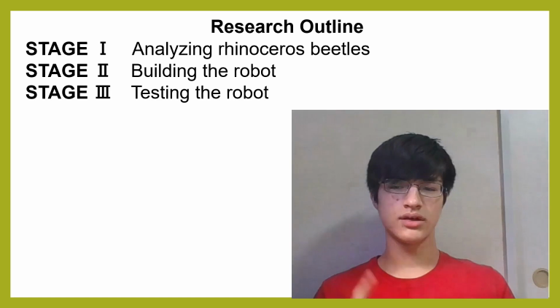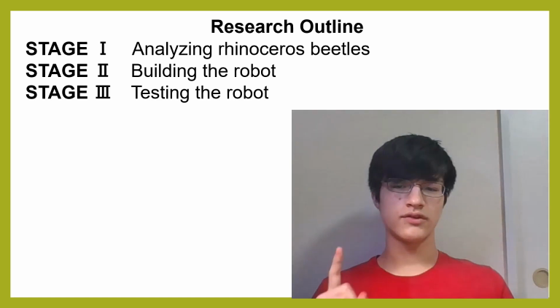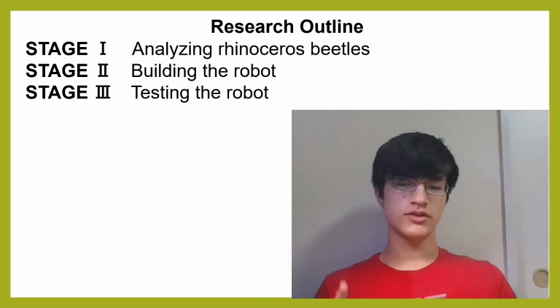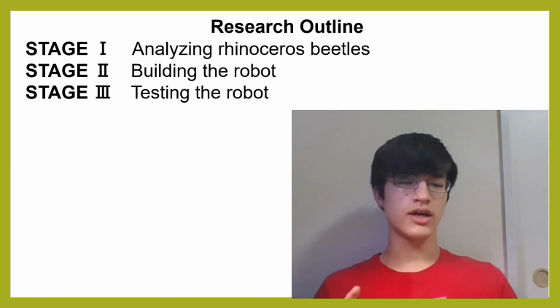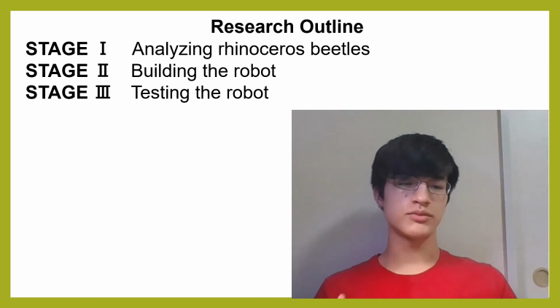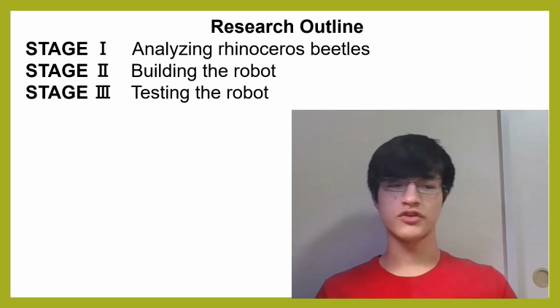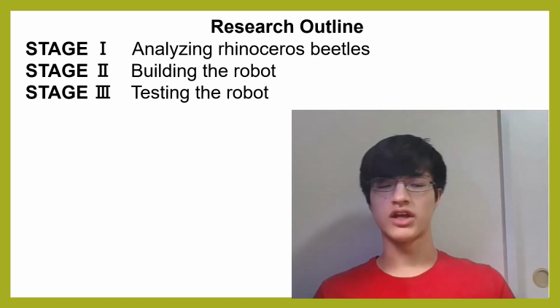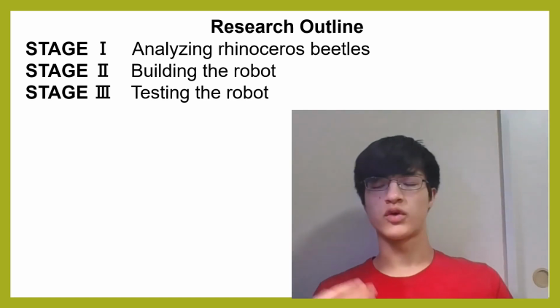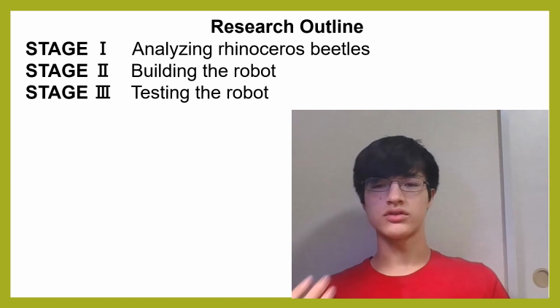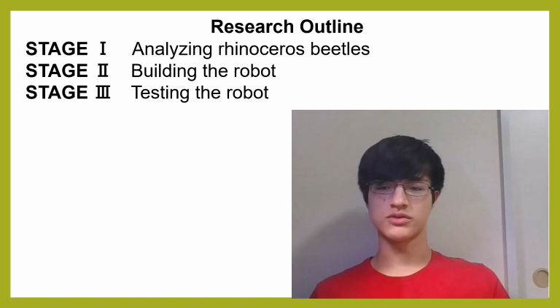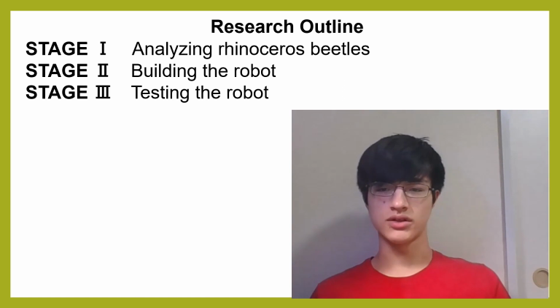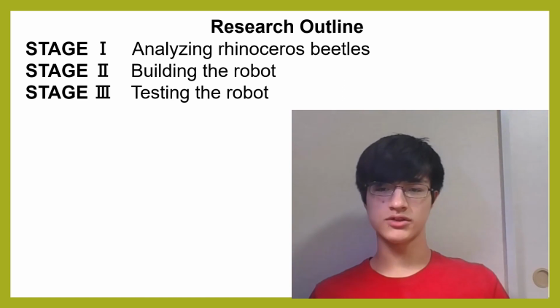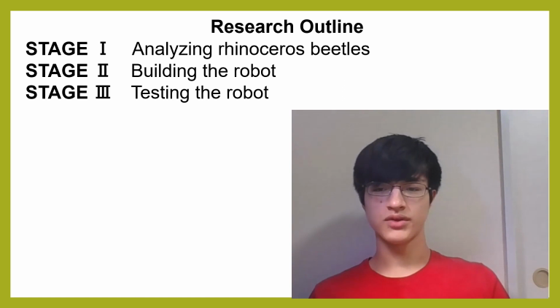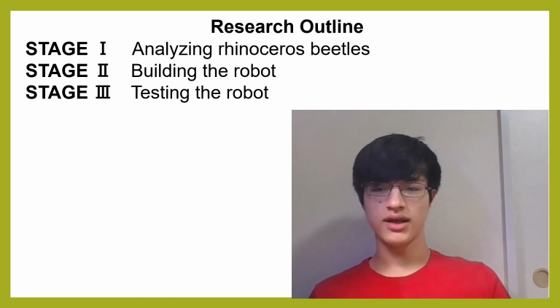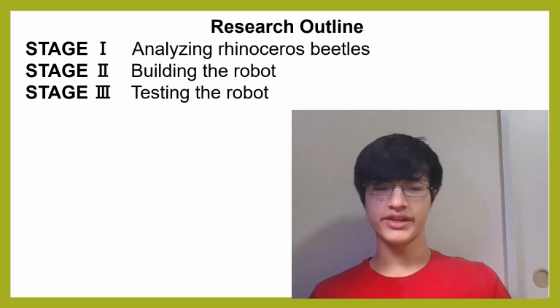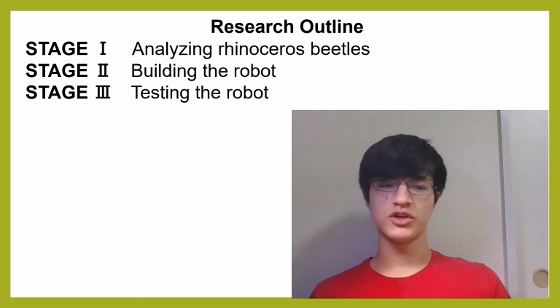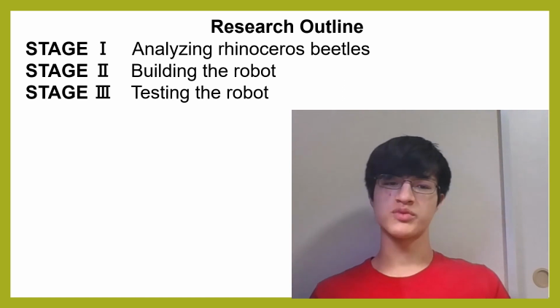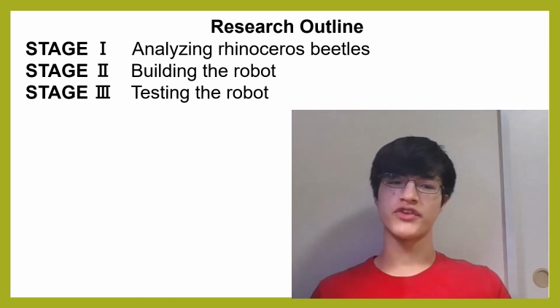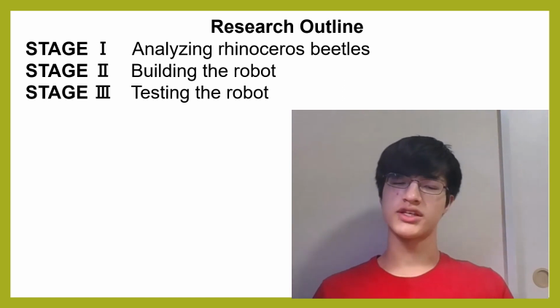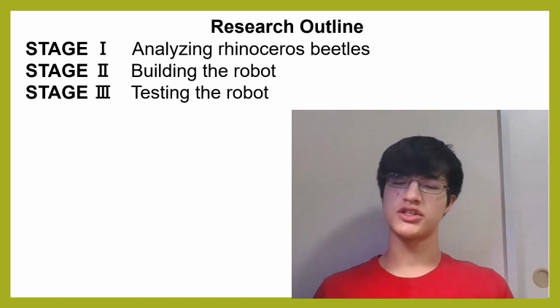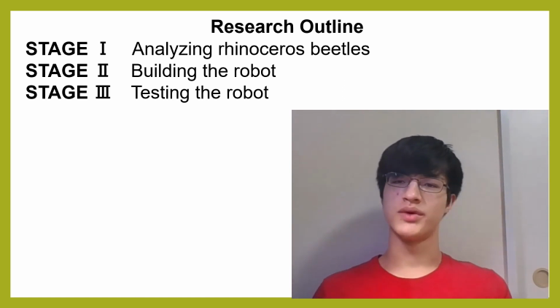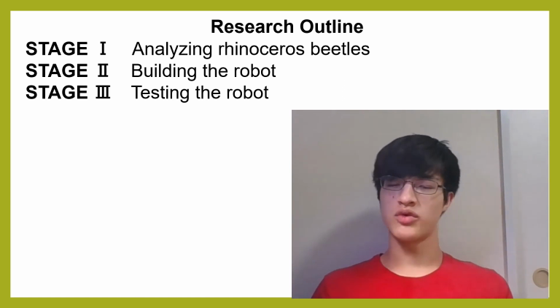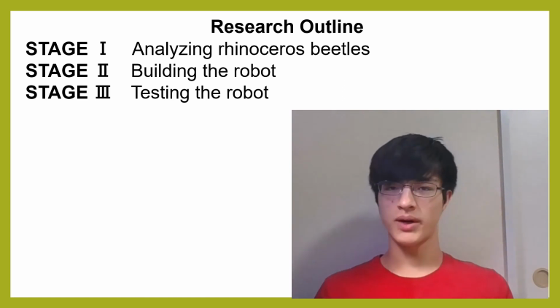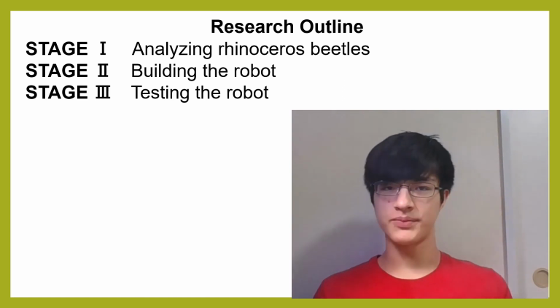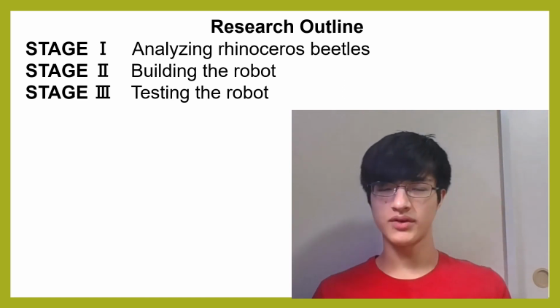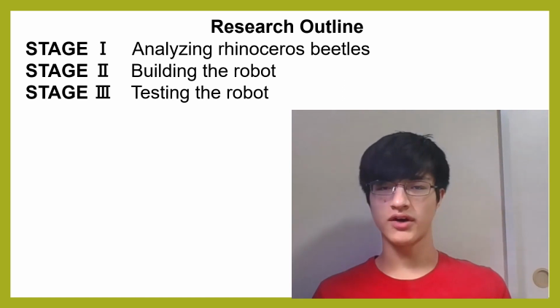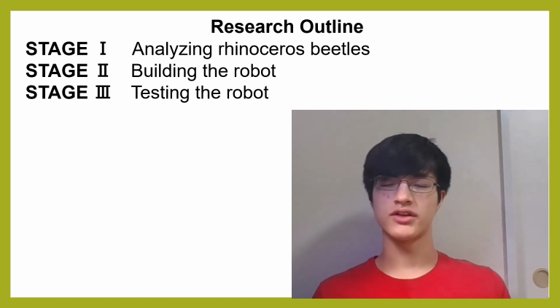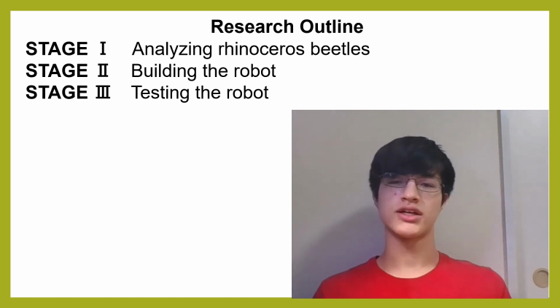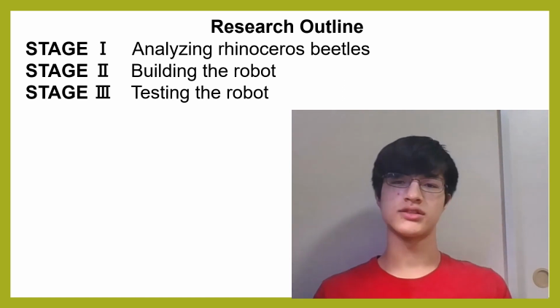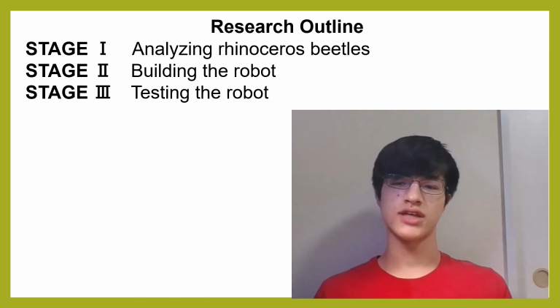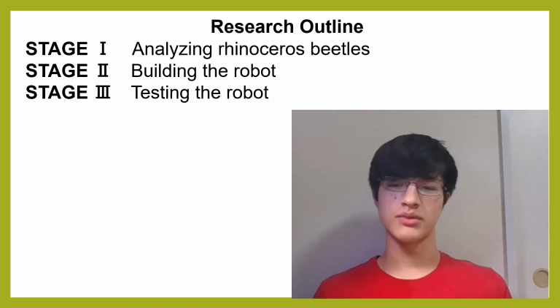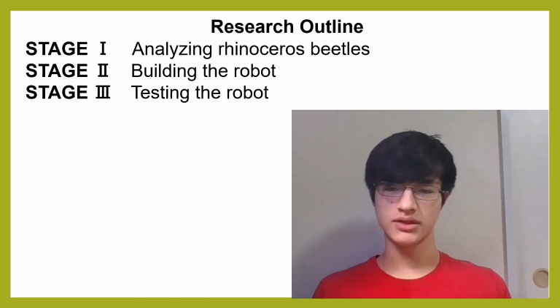First, I observed live rhinoceros beetles, then used my findings to build a robot, and finally tested its capabilities.